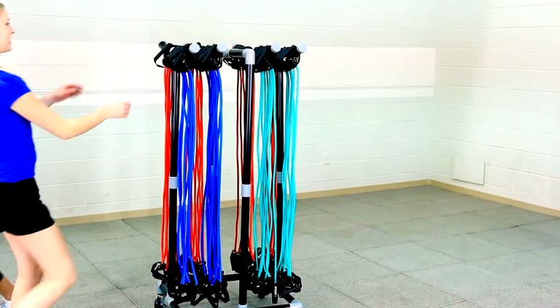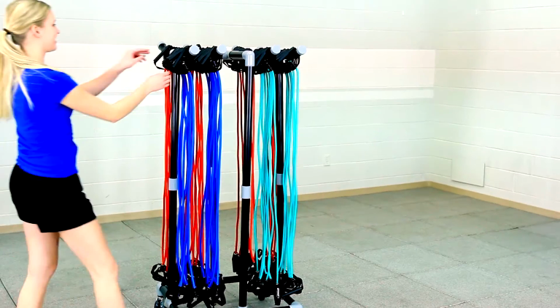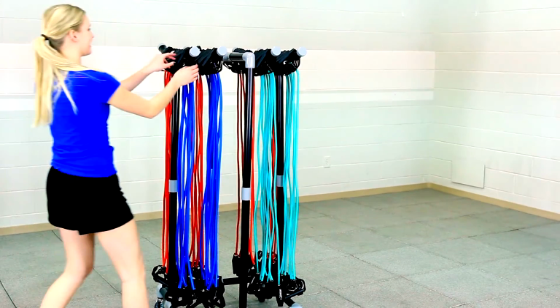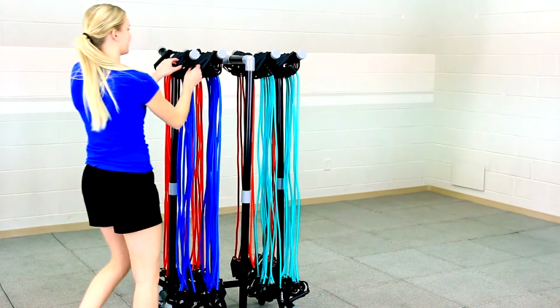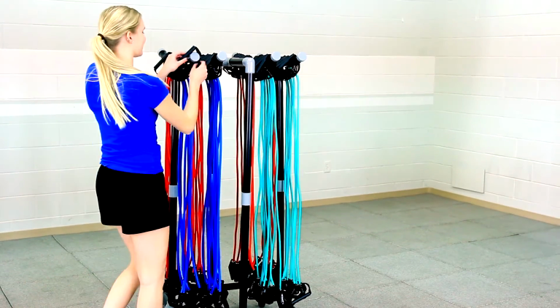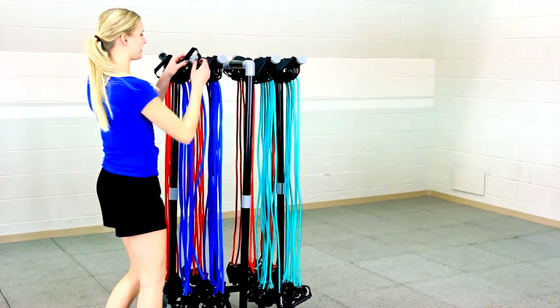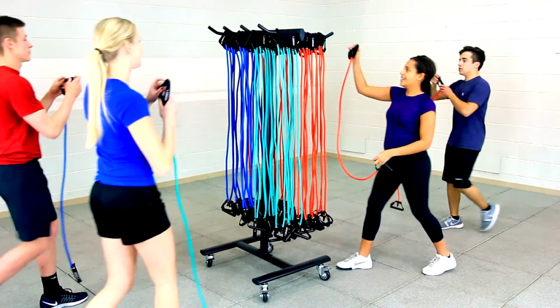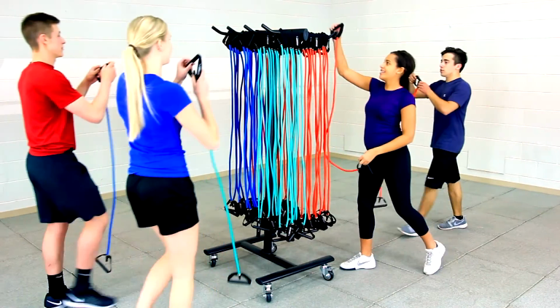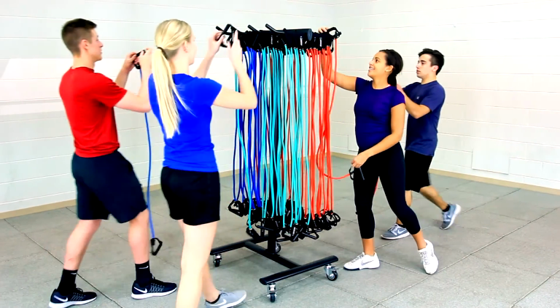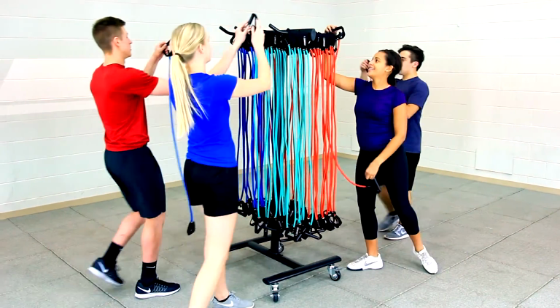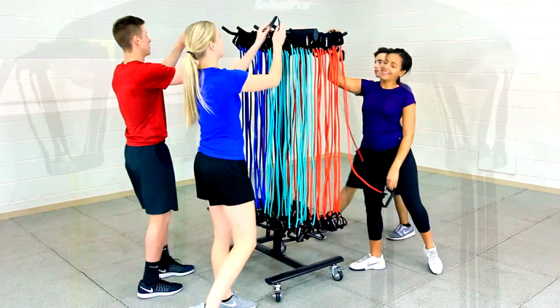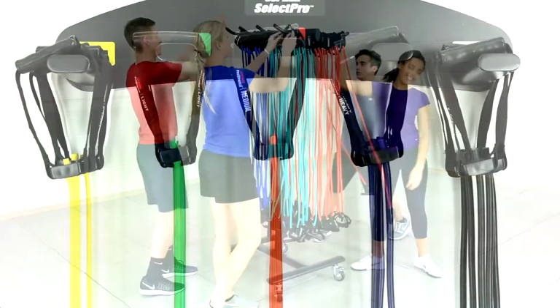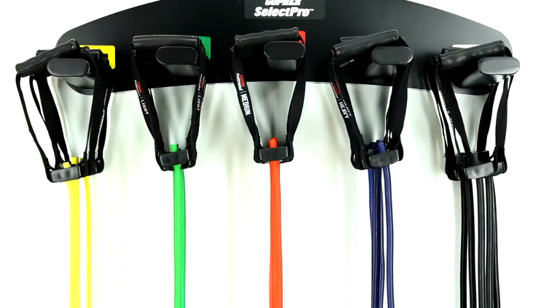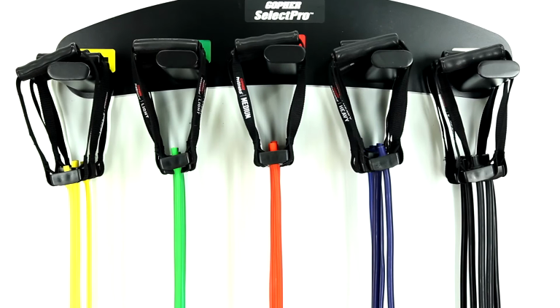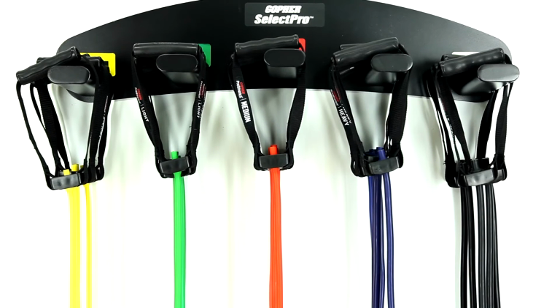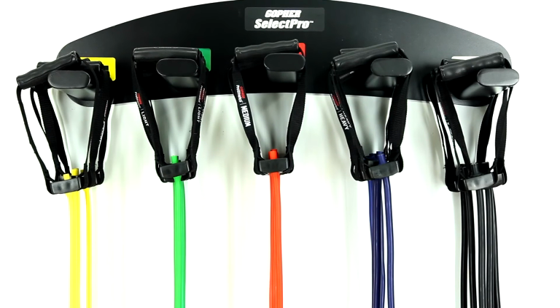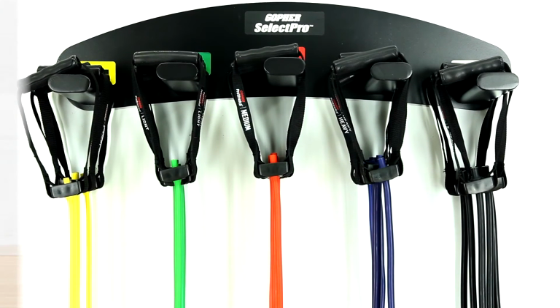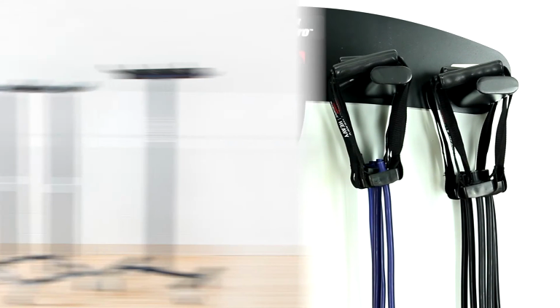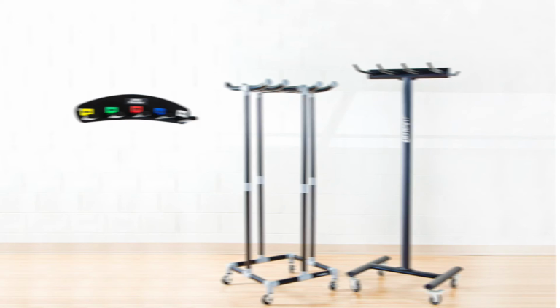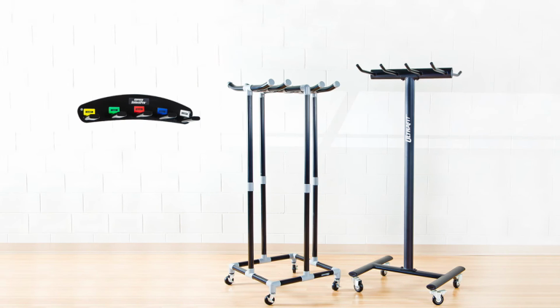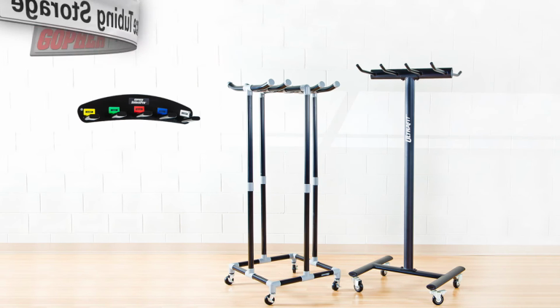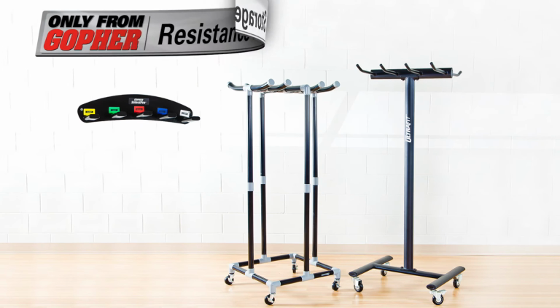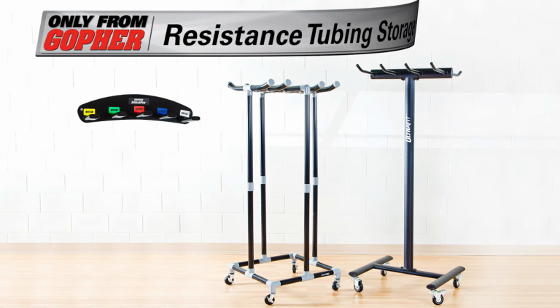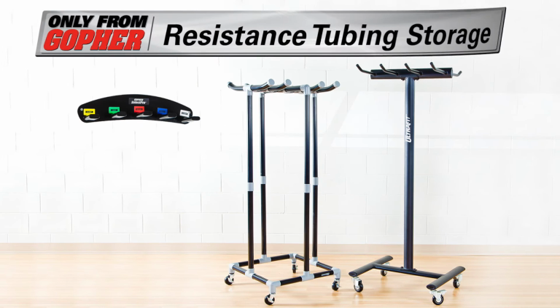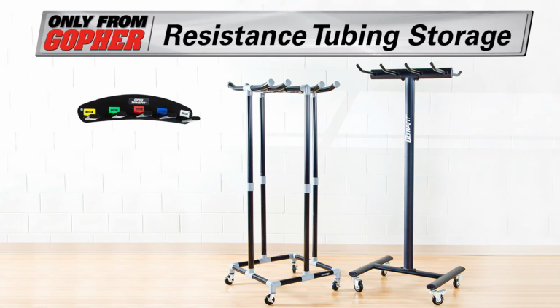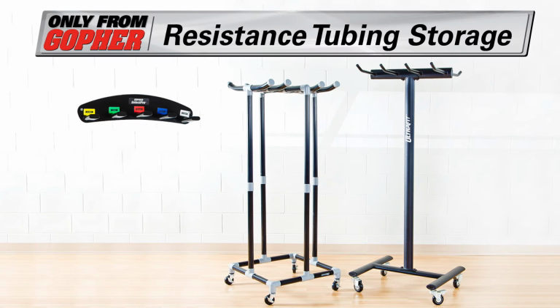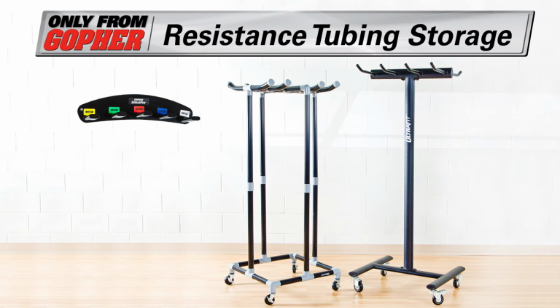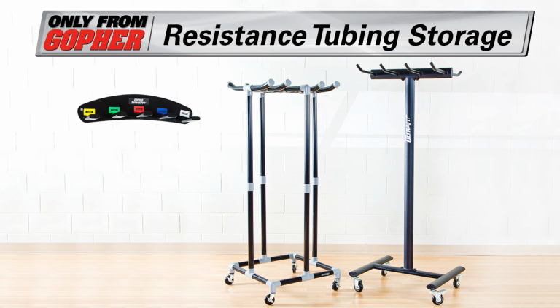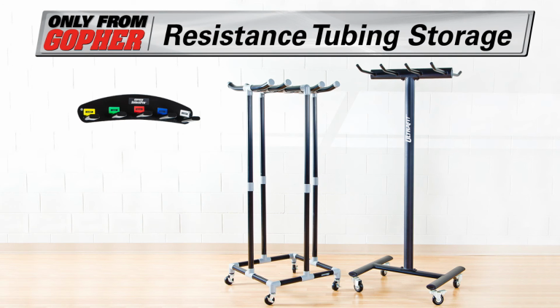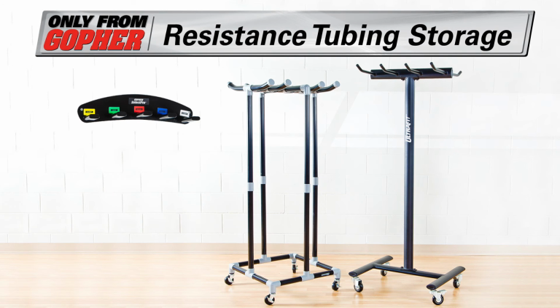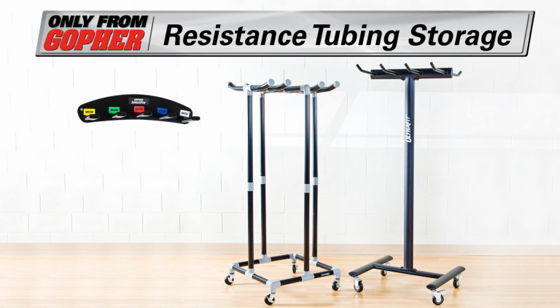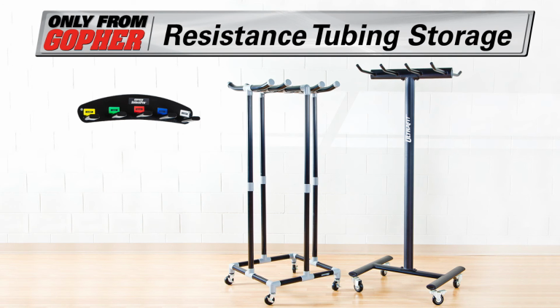The reliable mobile and permanent storage solutions for resistance tubing. Resistance tubing storage only from Gopher.